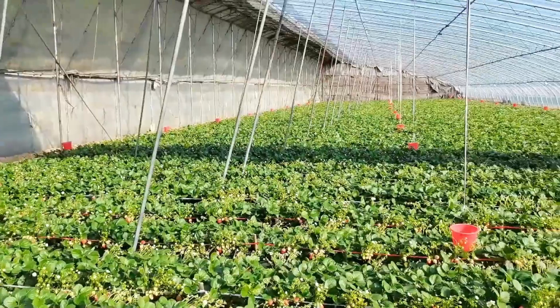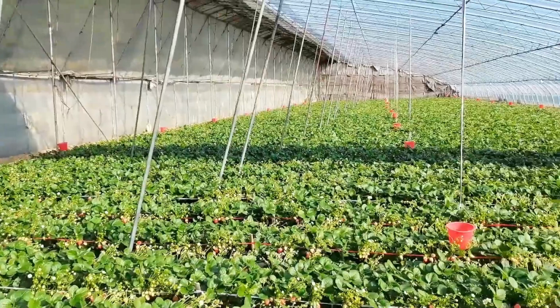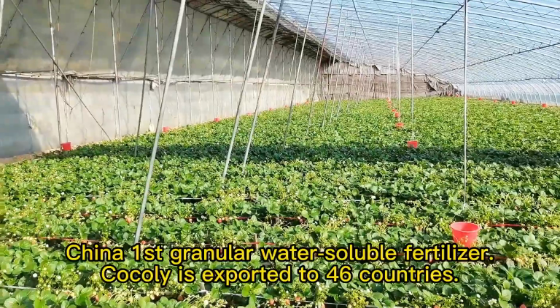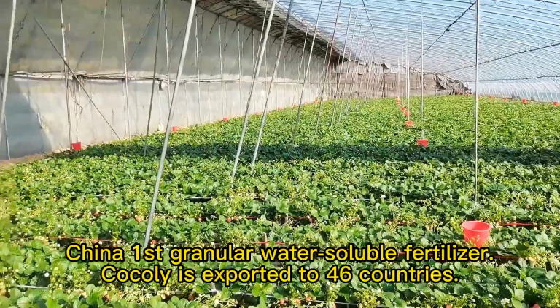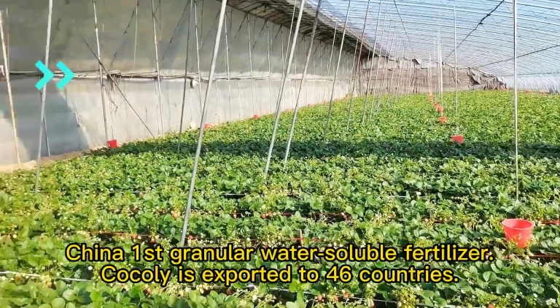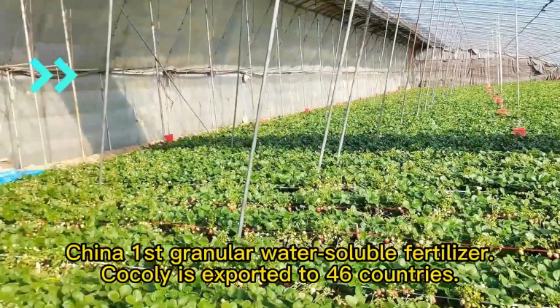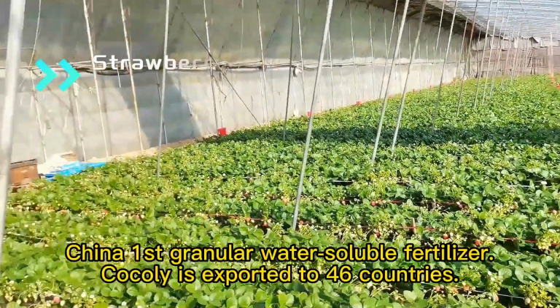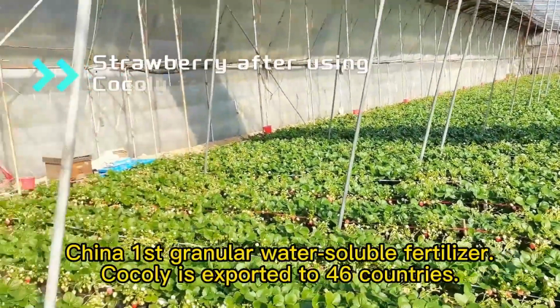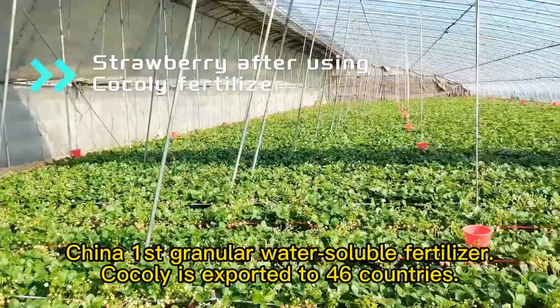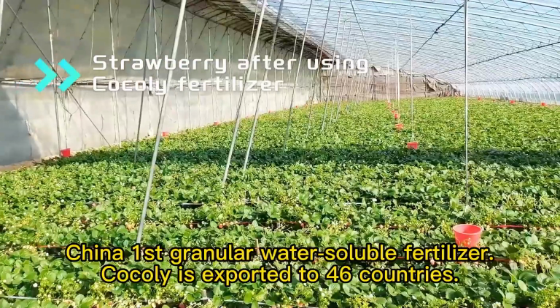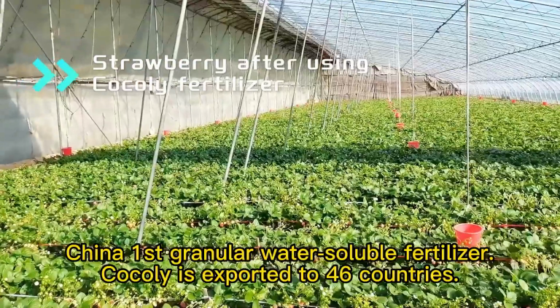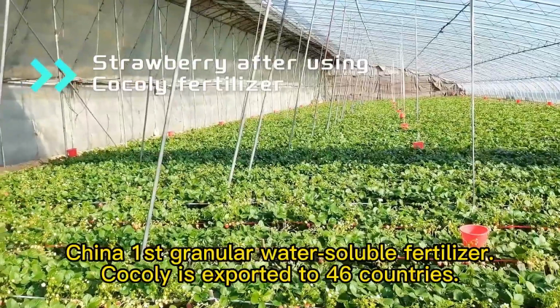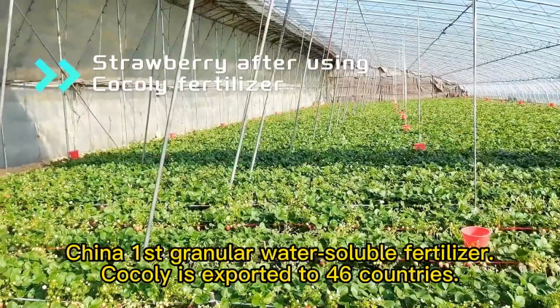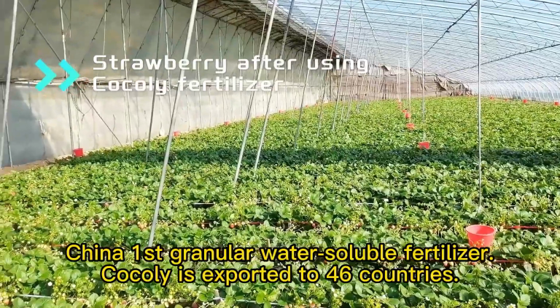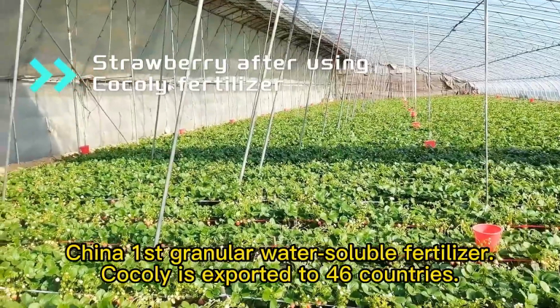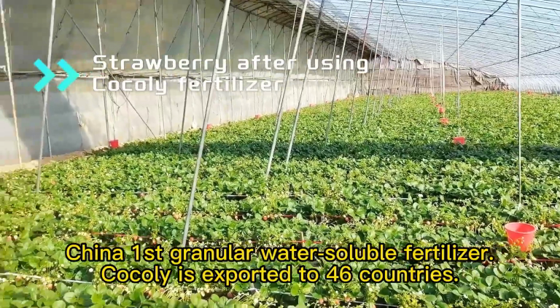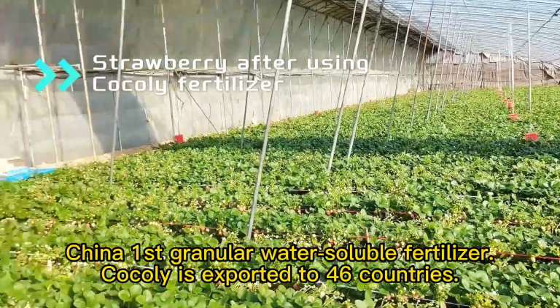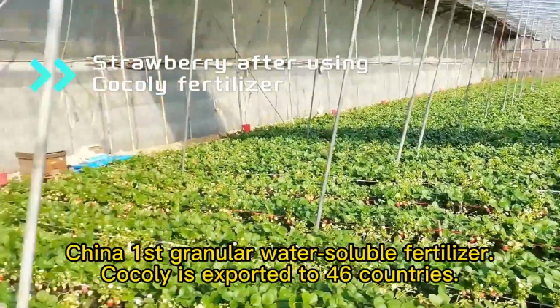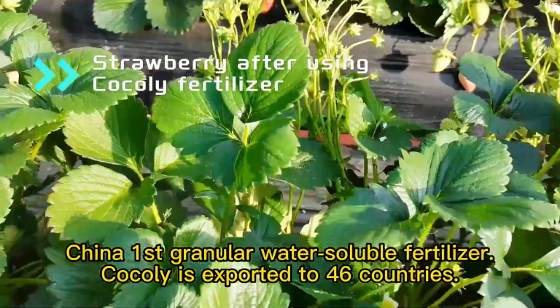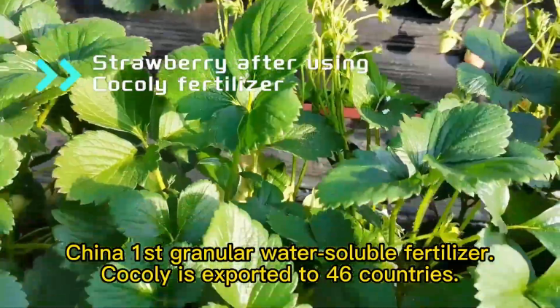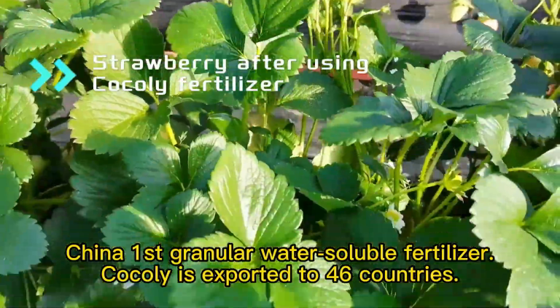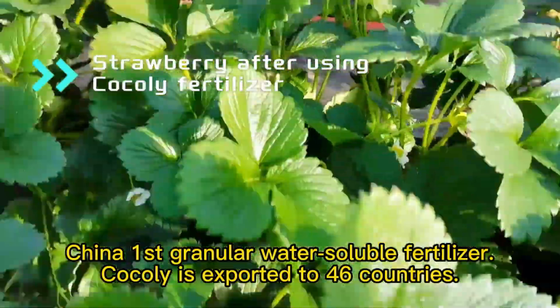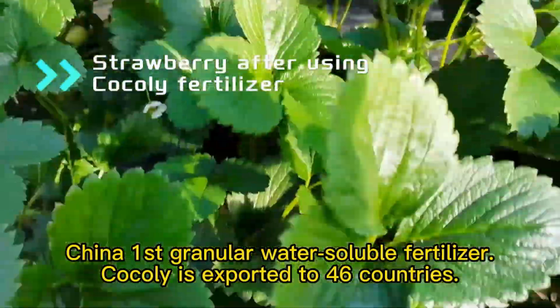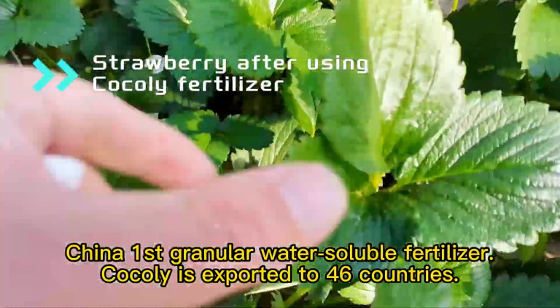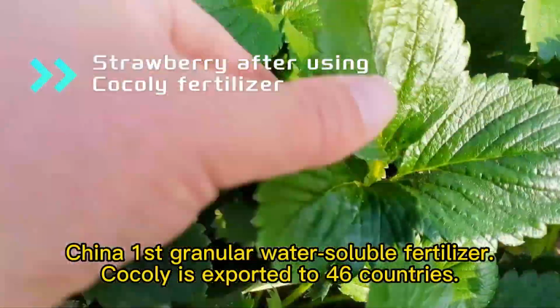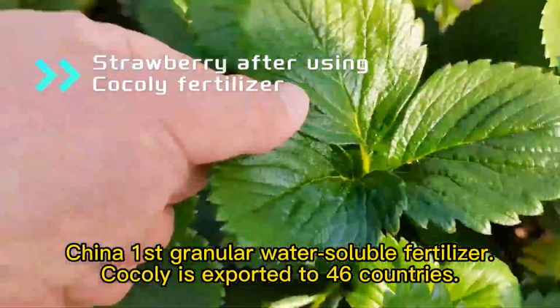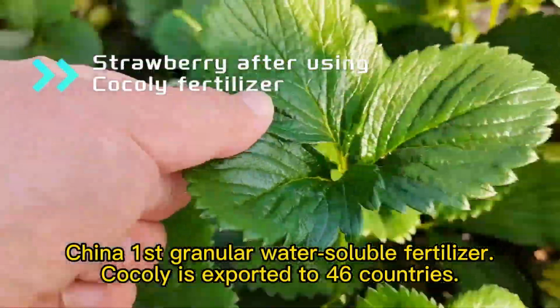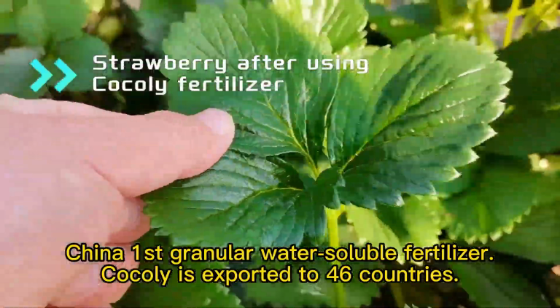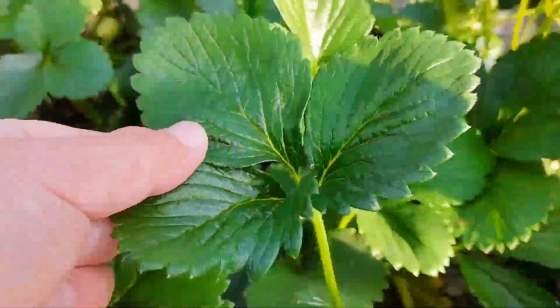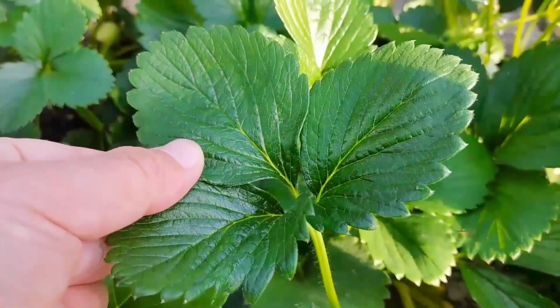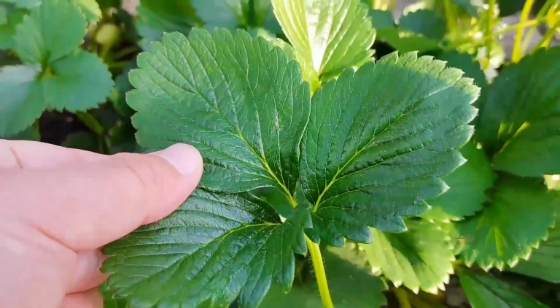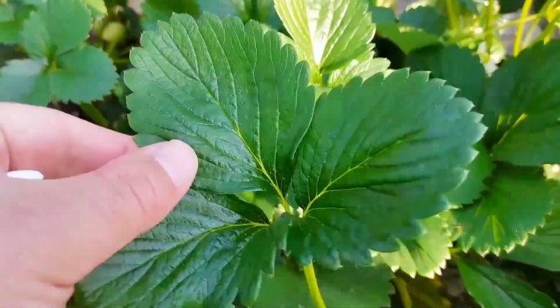China's first granular water-soluble fertilizer, exported to 46 countries.